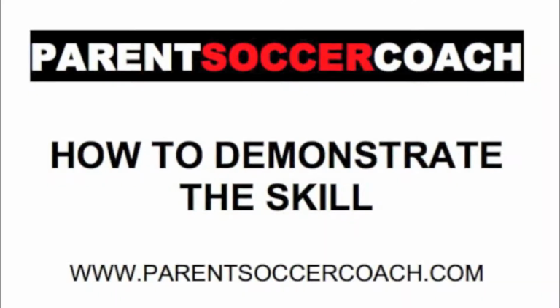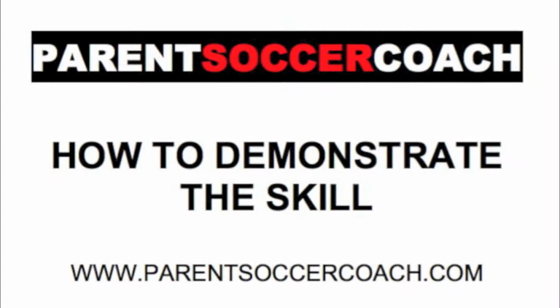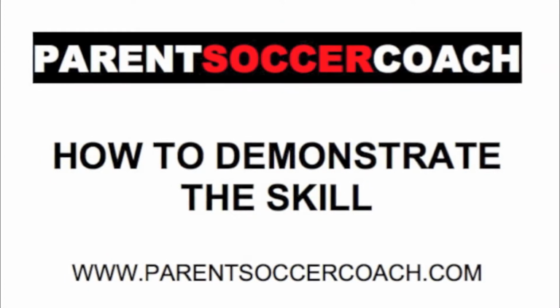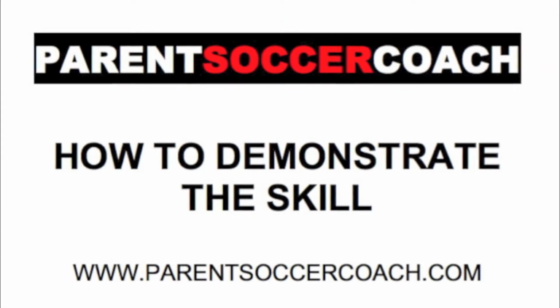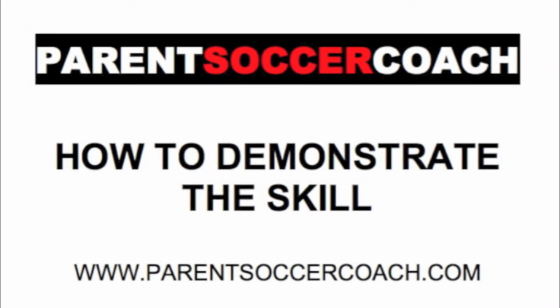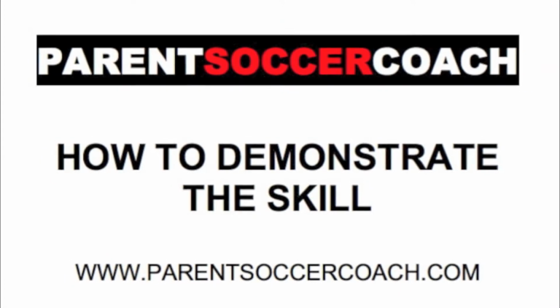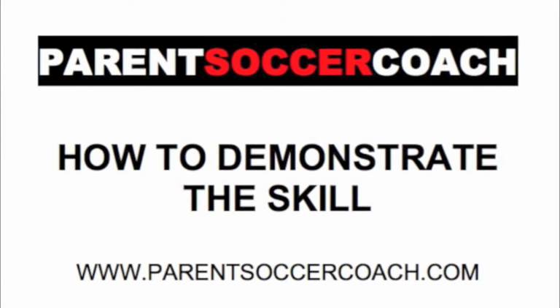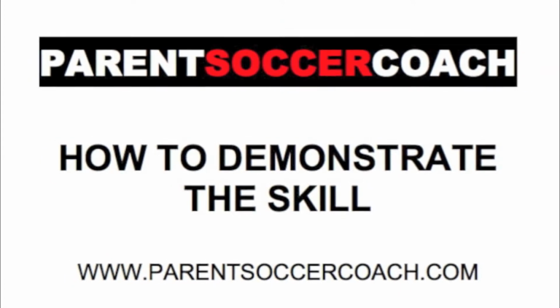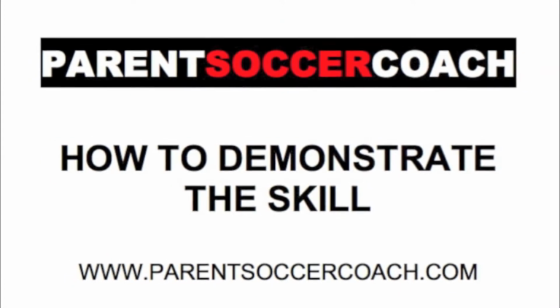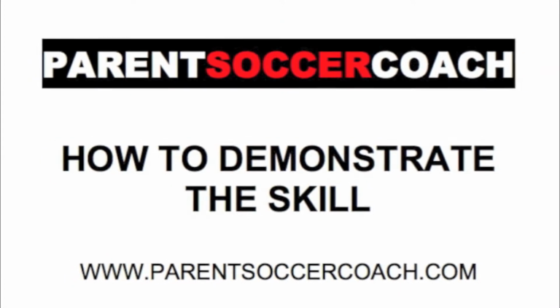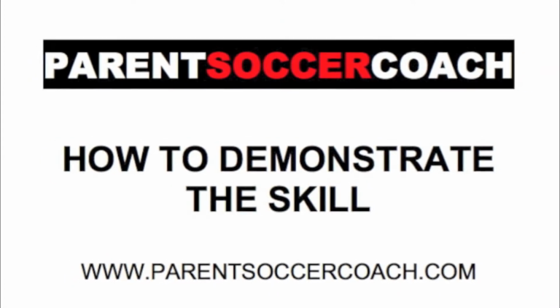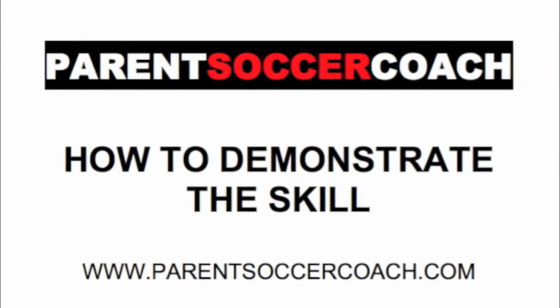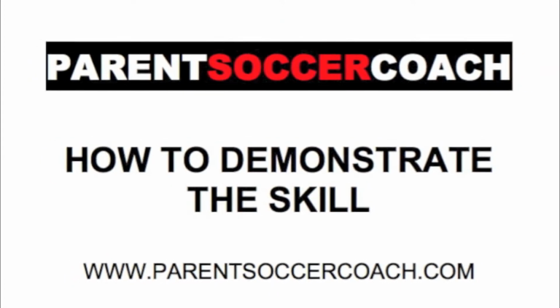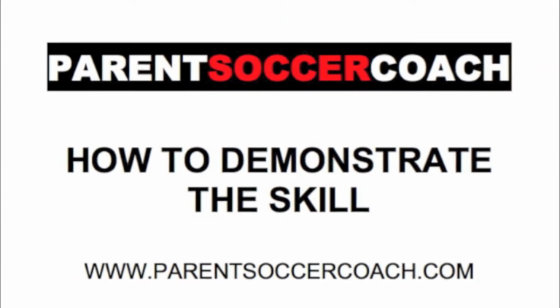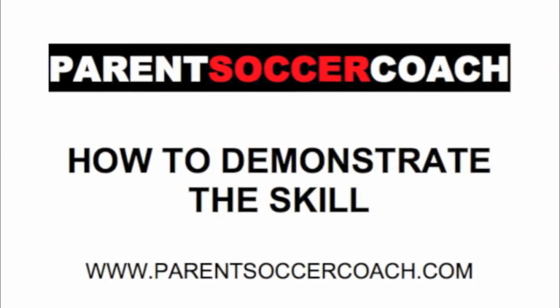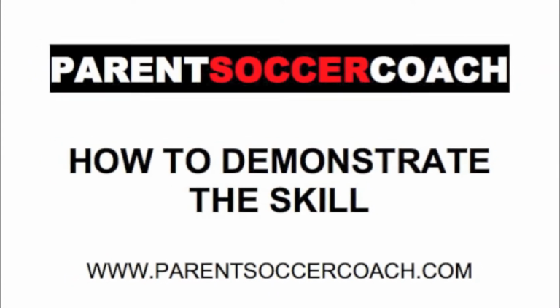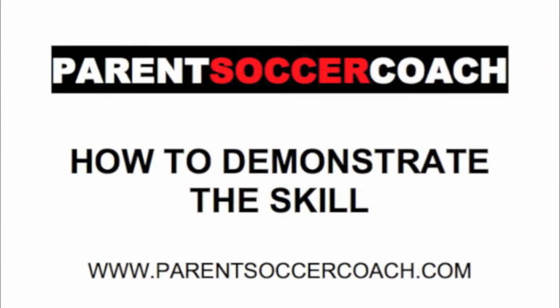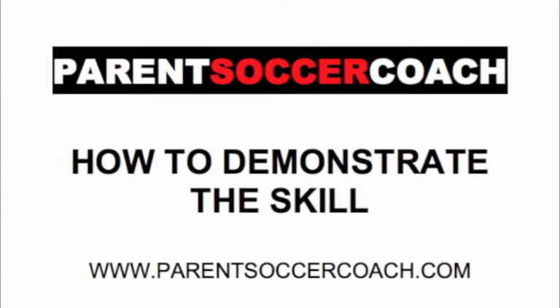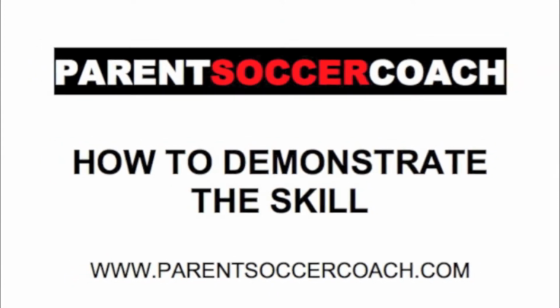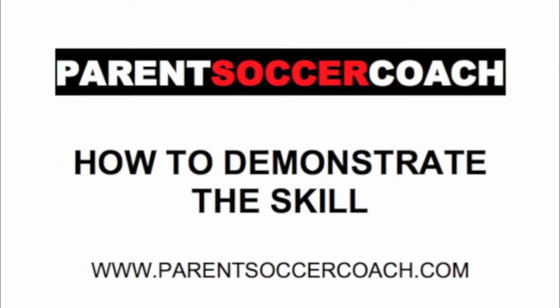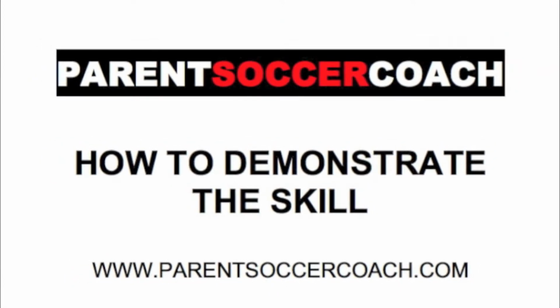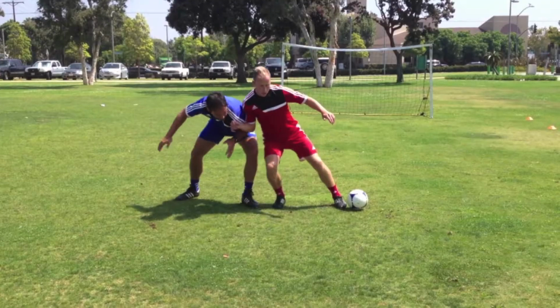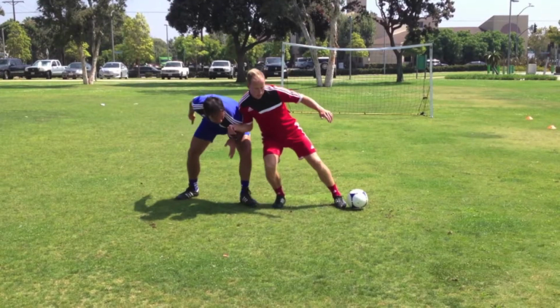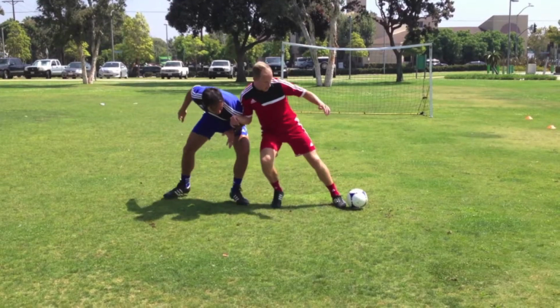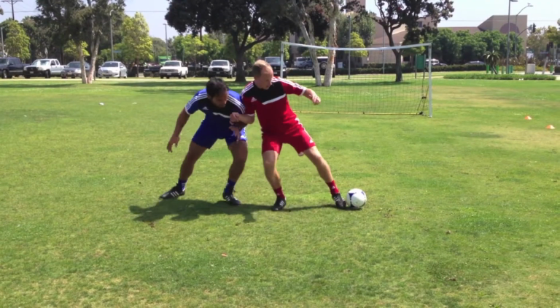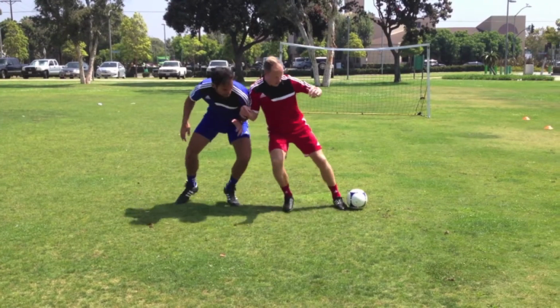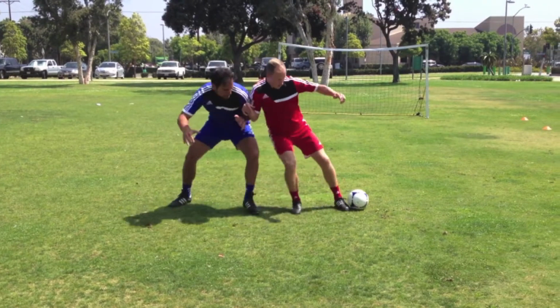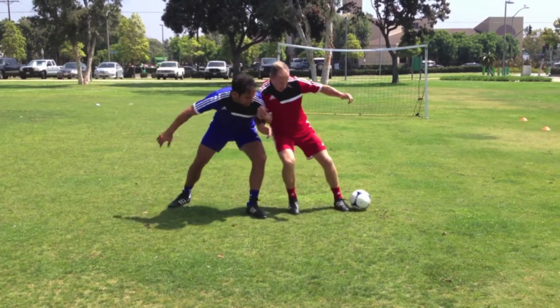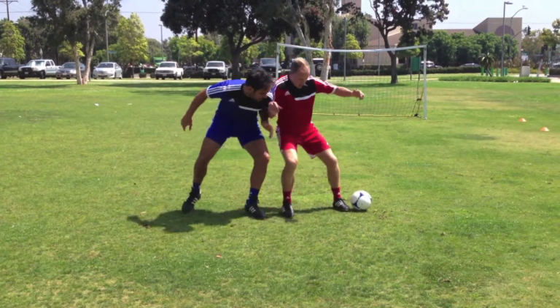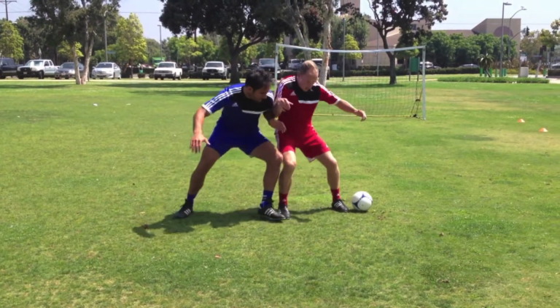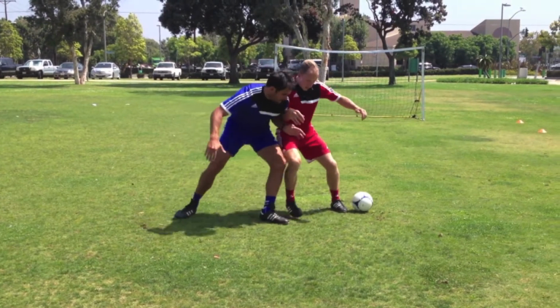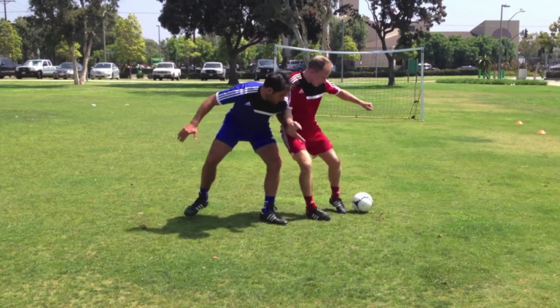Now let's take a look at how to demonstrate this skill to your young players.